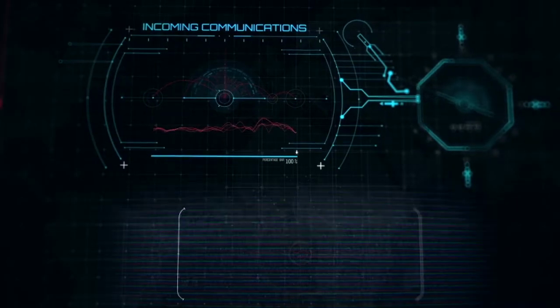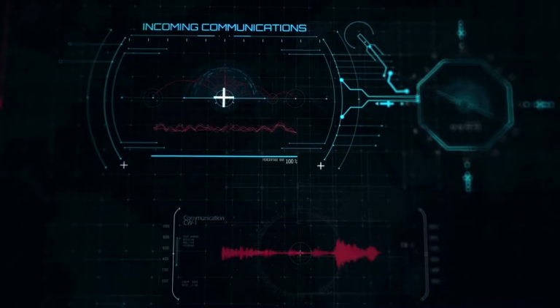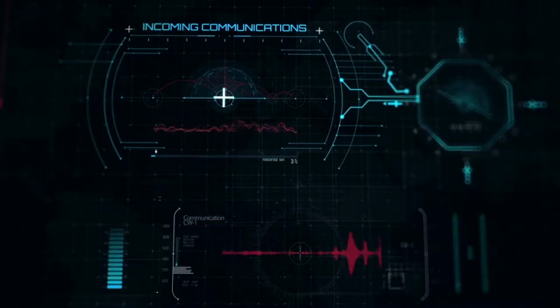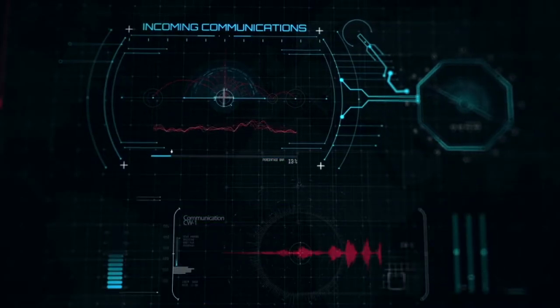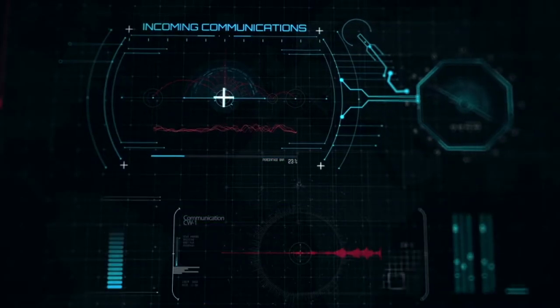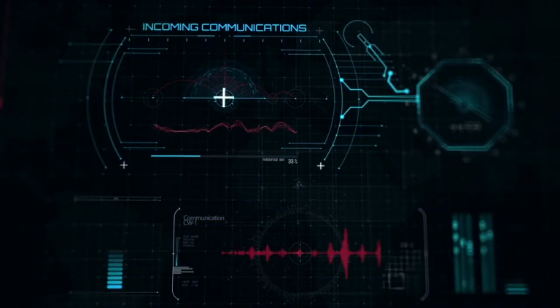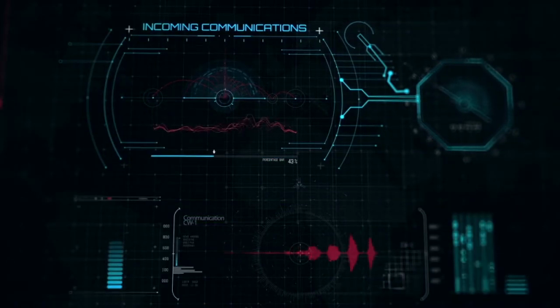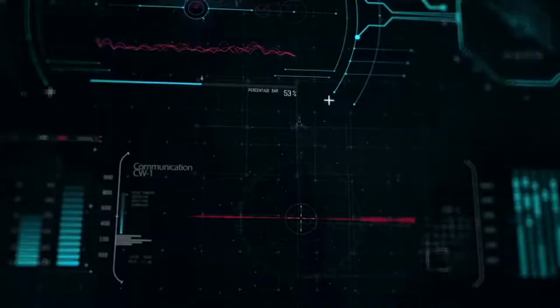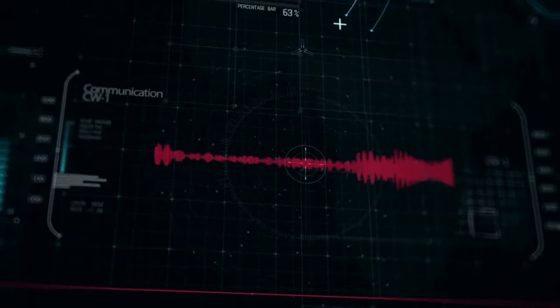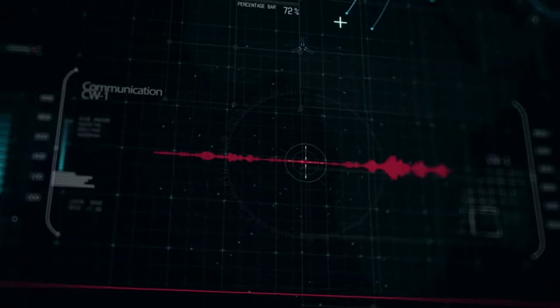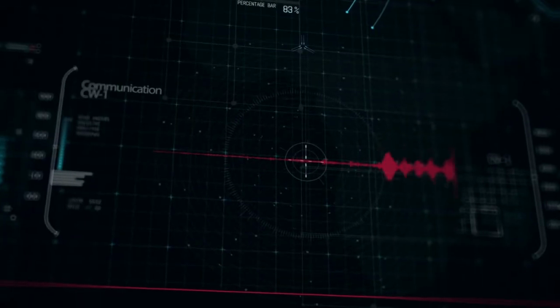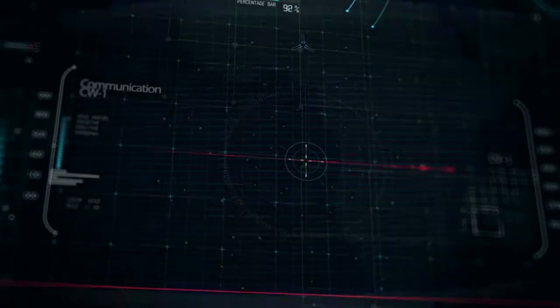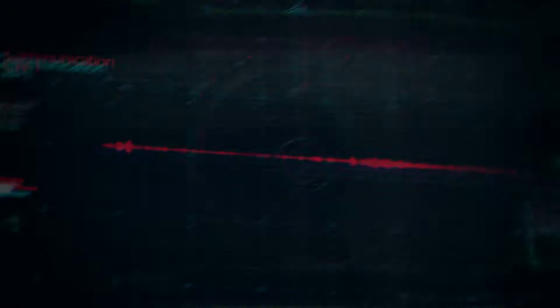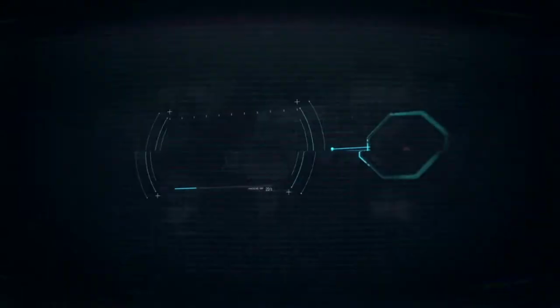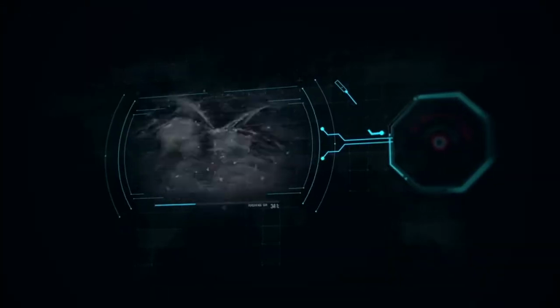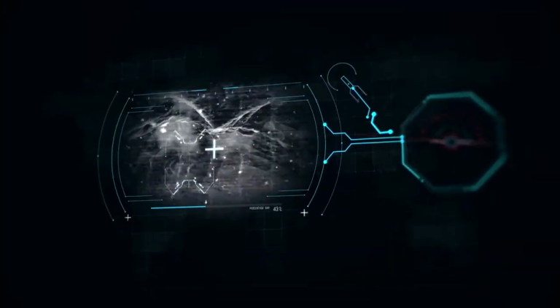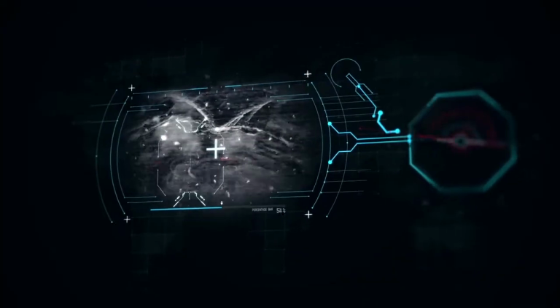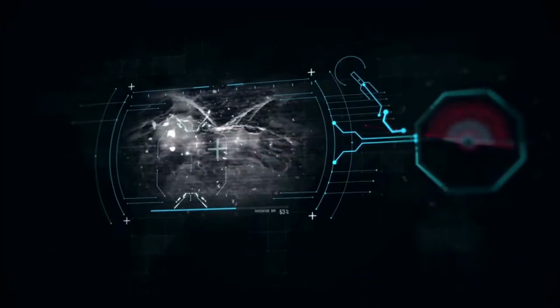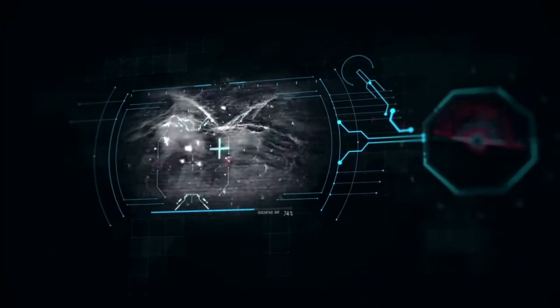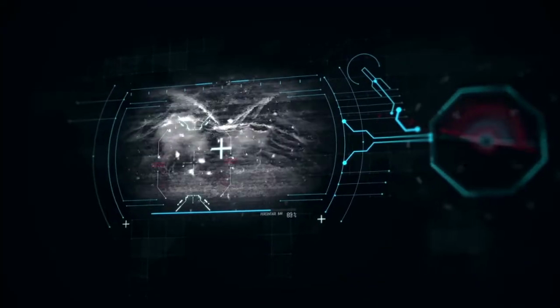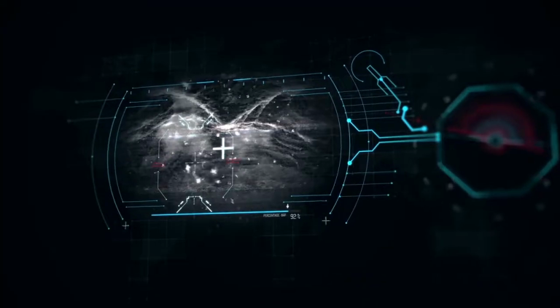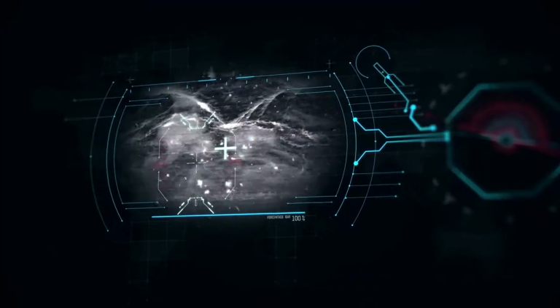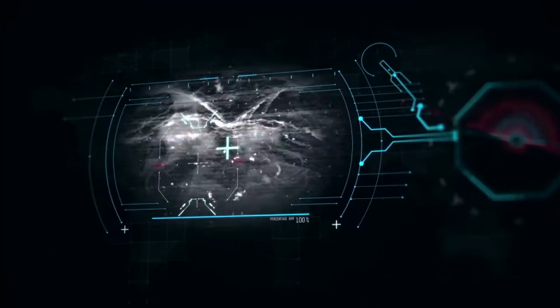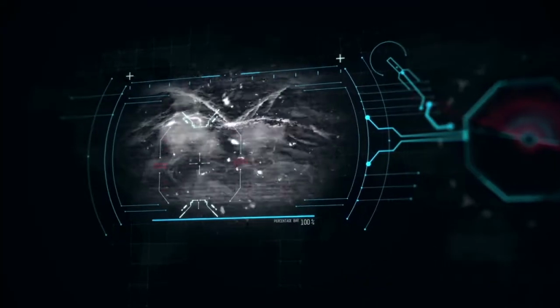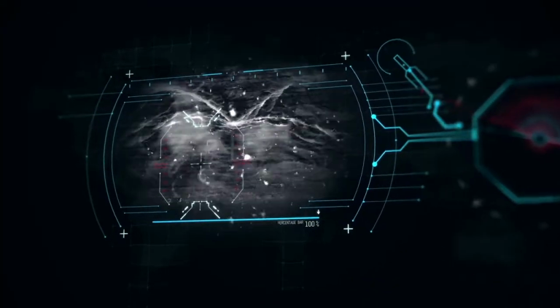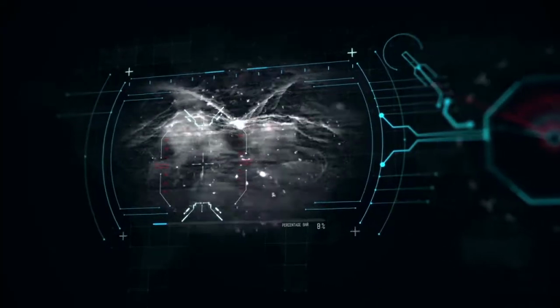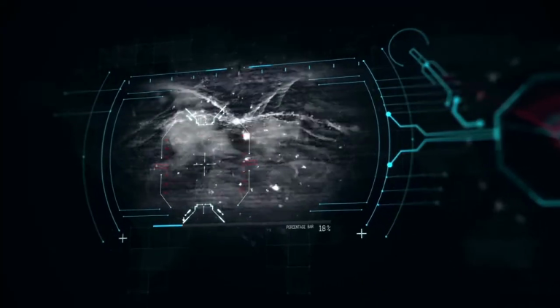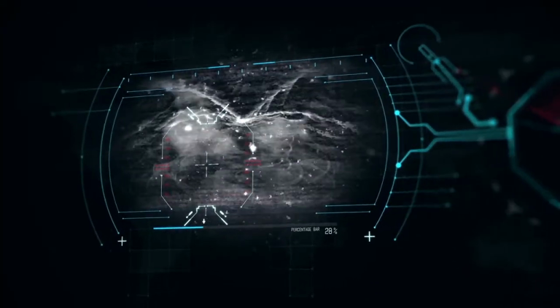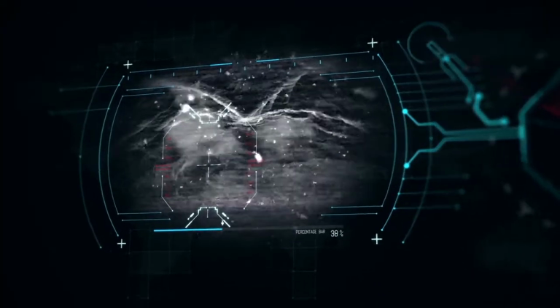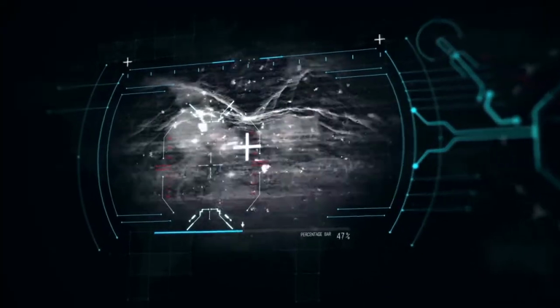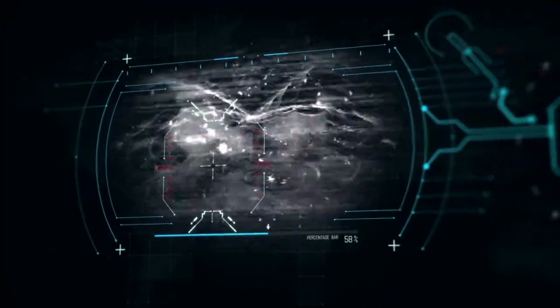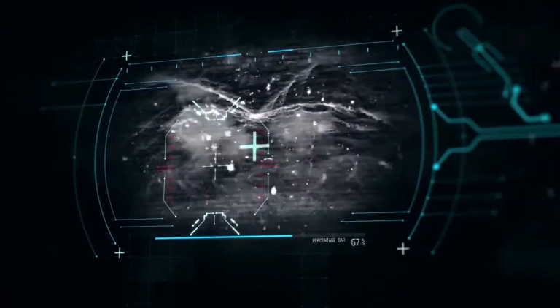Charlie Whiskey 1 to control. Preparing for landing. I'm getting rotor washed. Ground visual is mine. We're going to have to turn this around. Over.